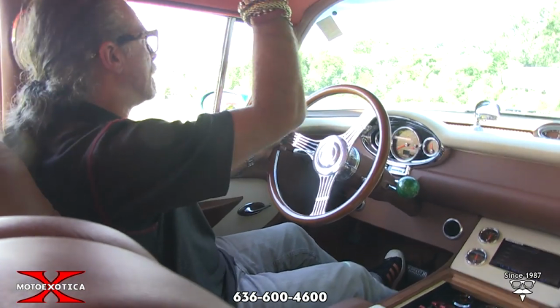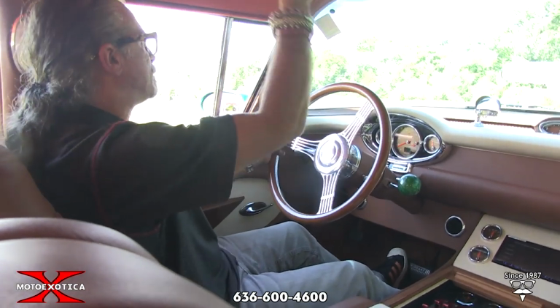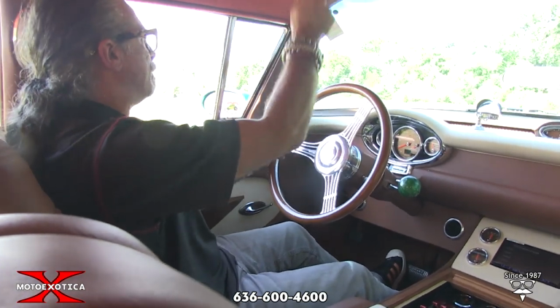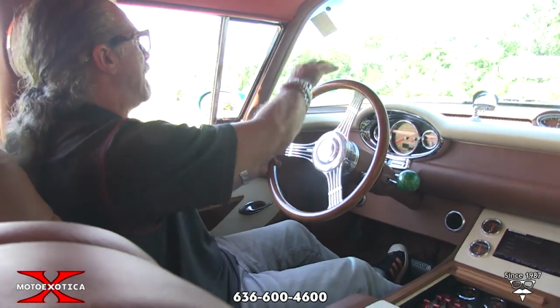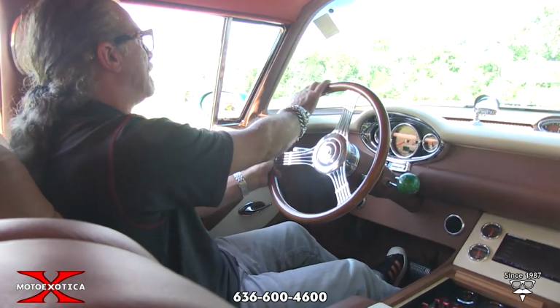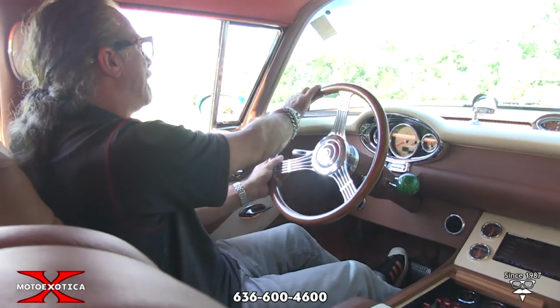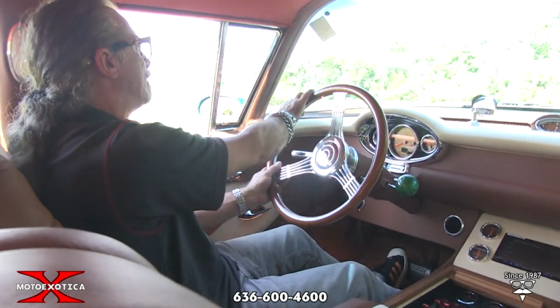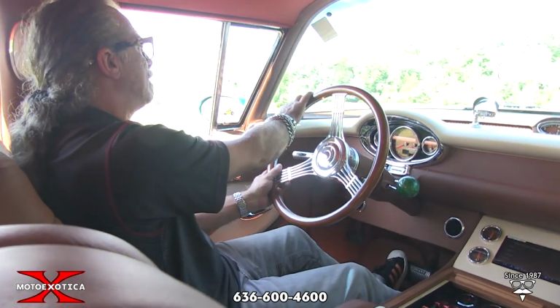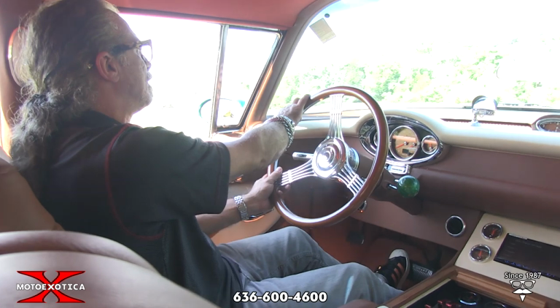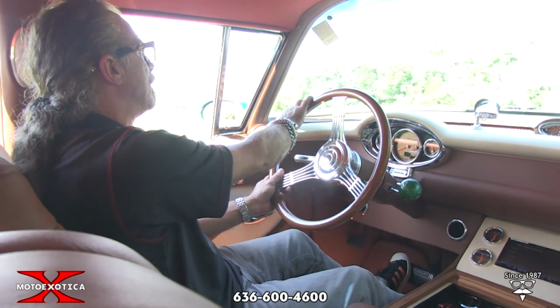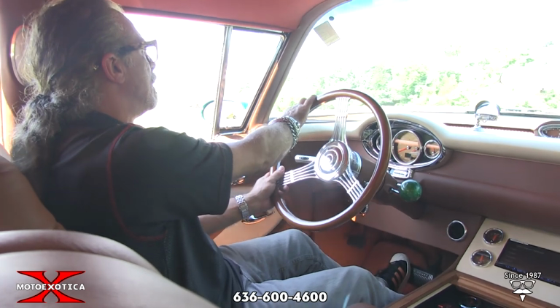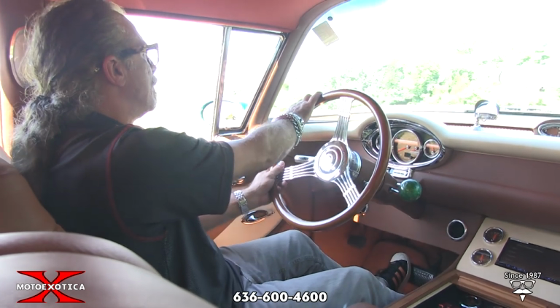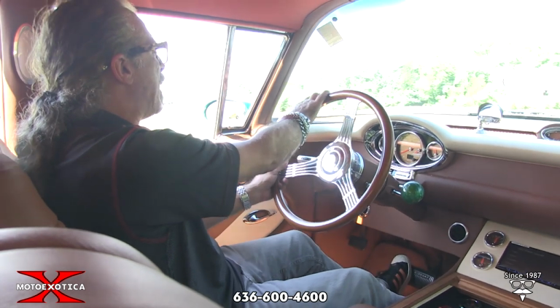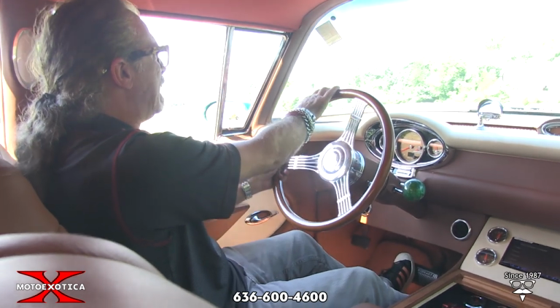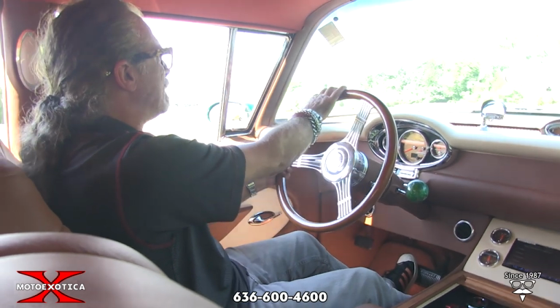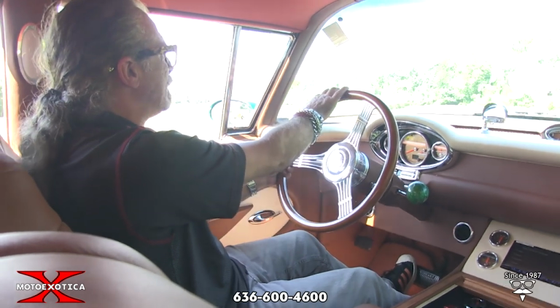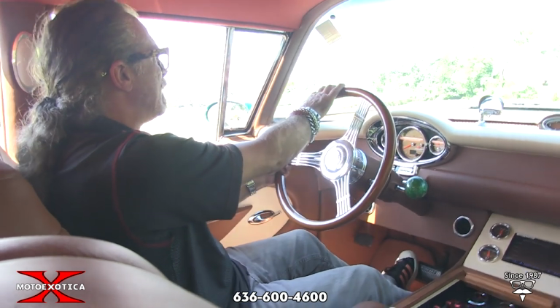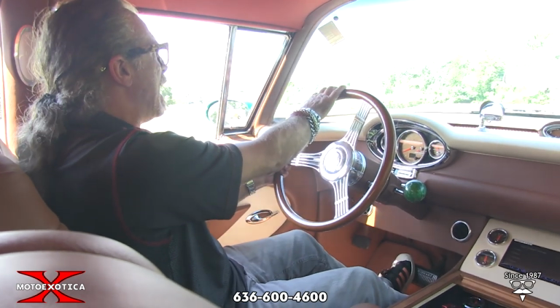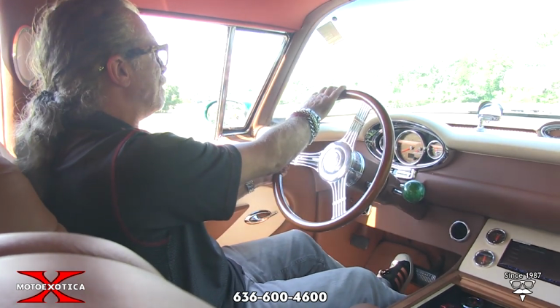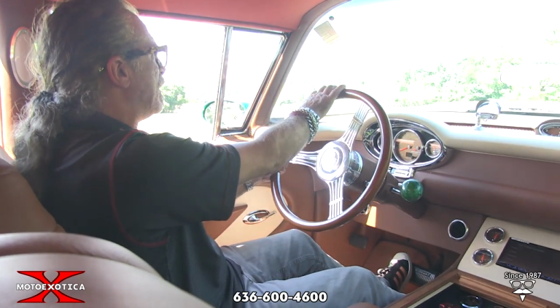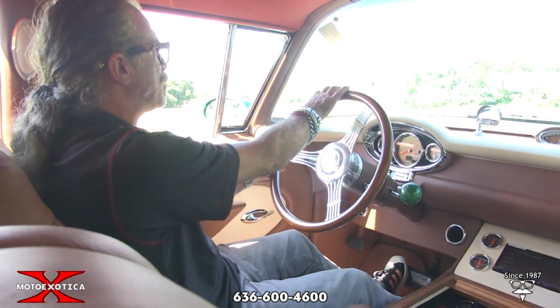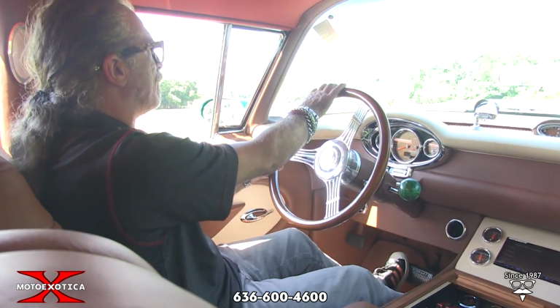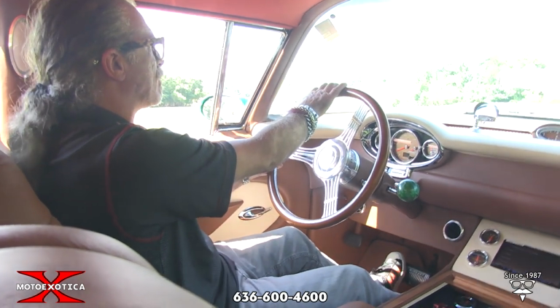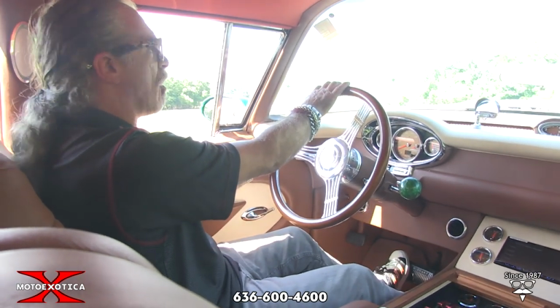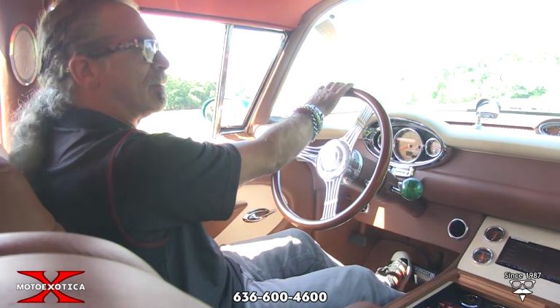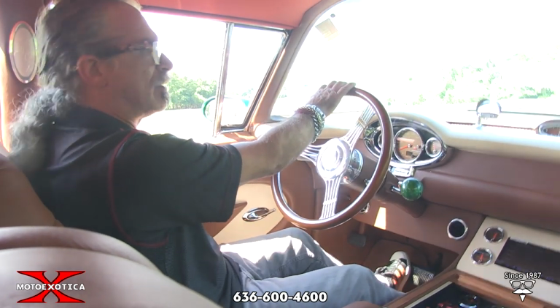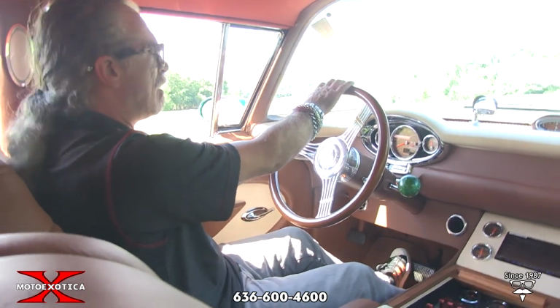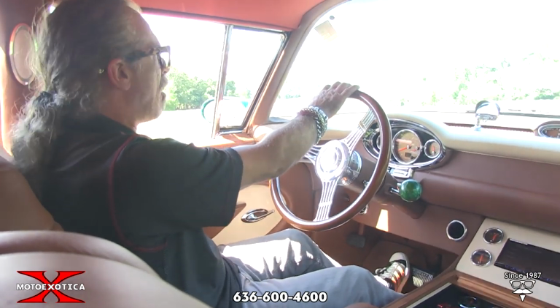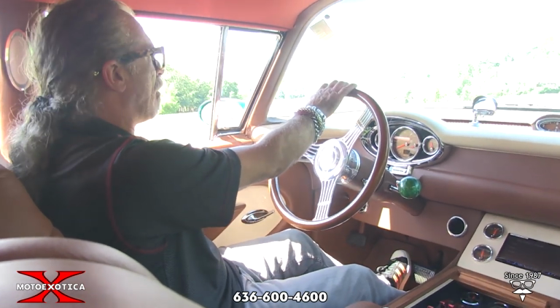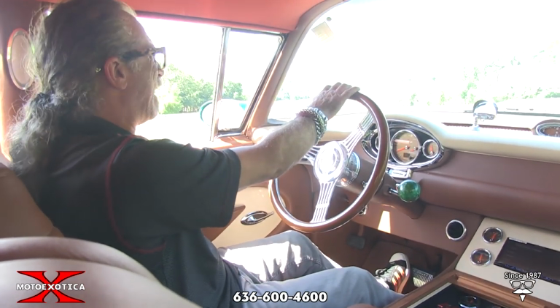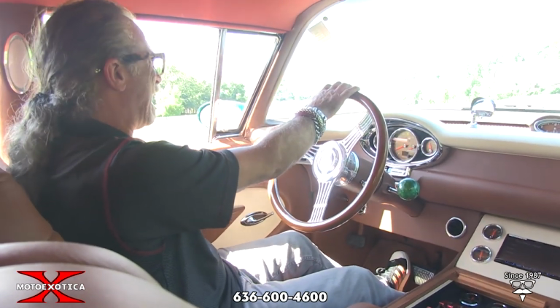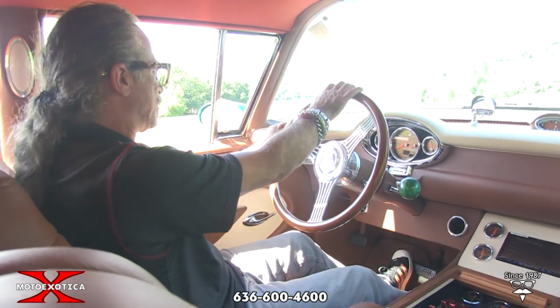Custom headliner, paint, and finish on the car are excellent.